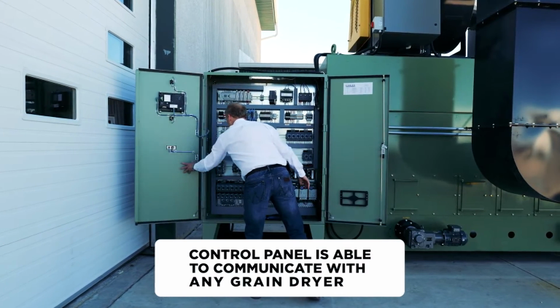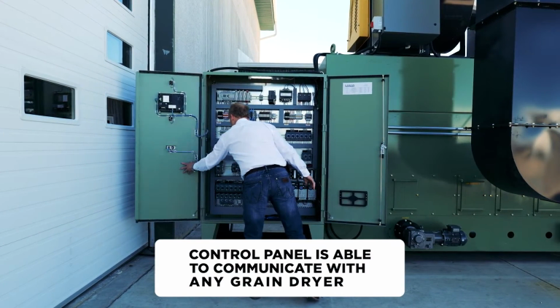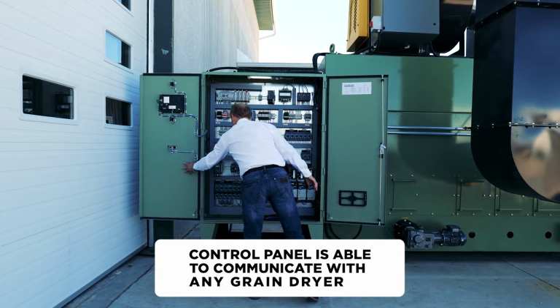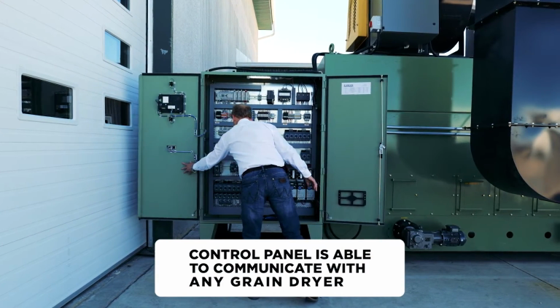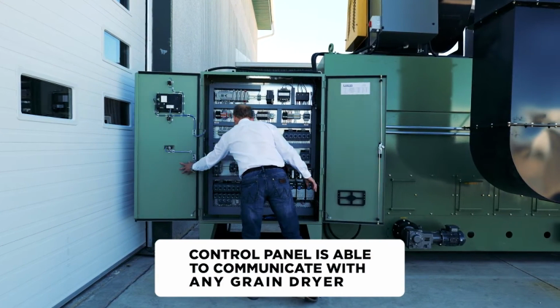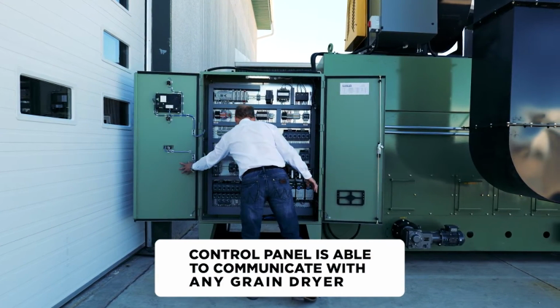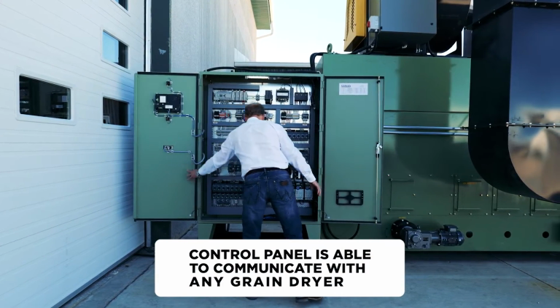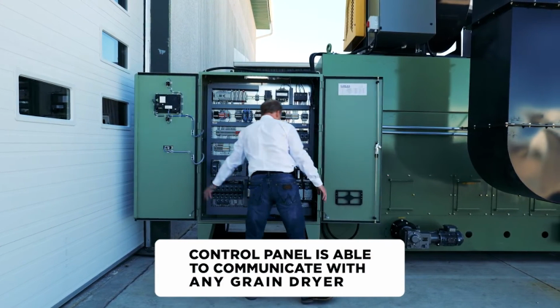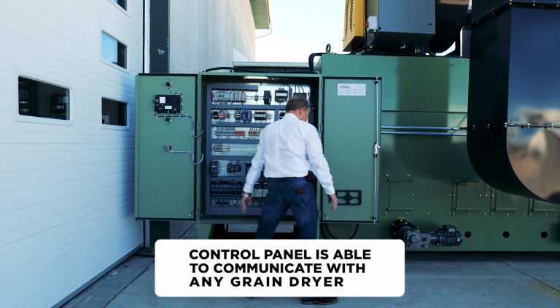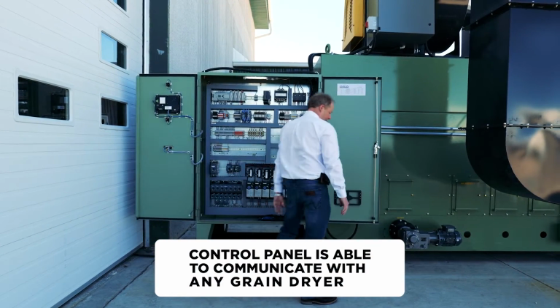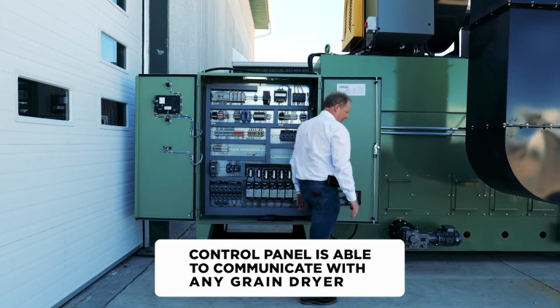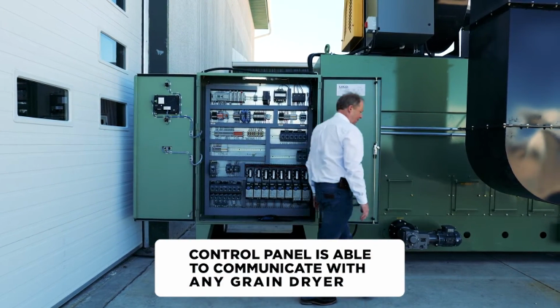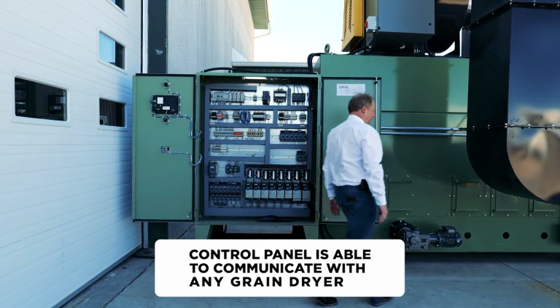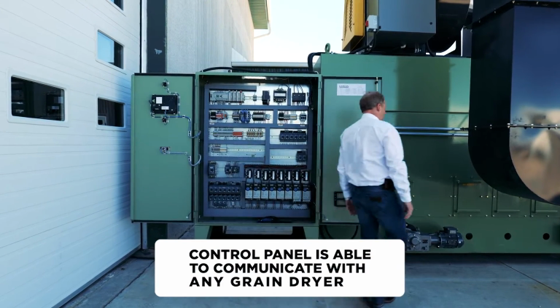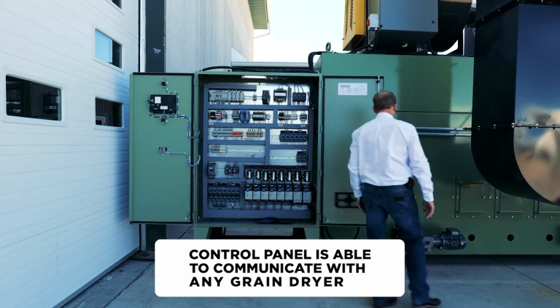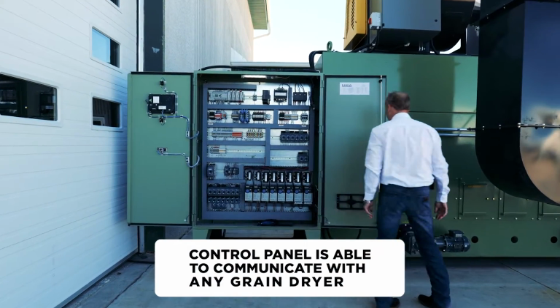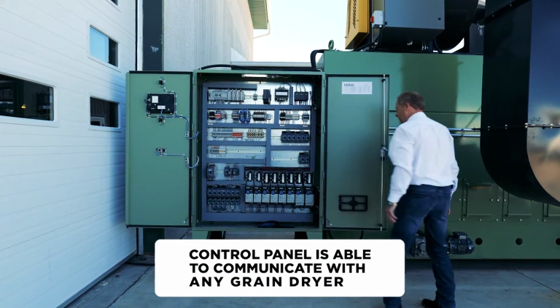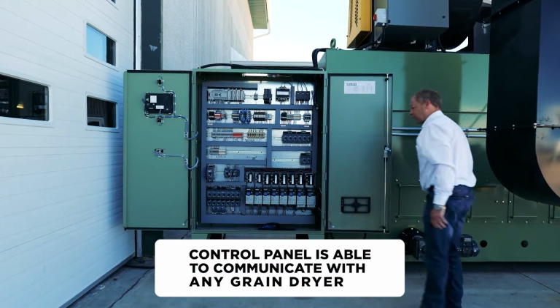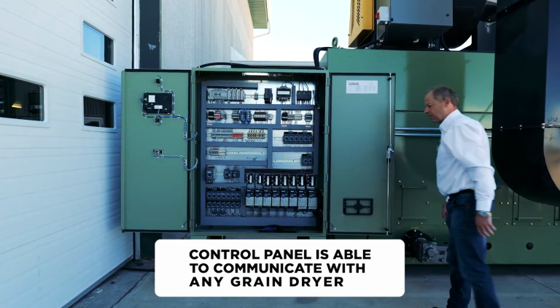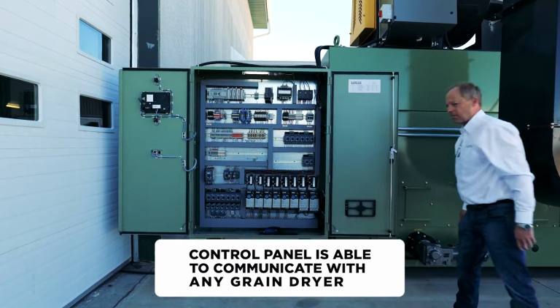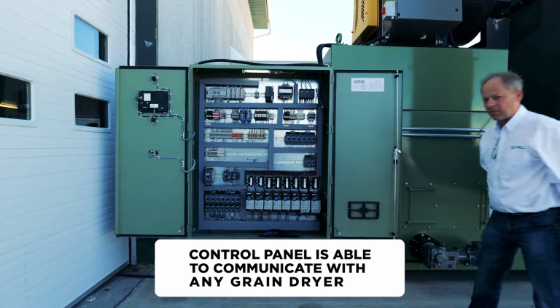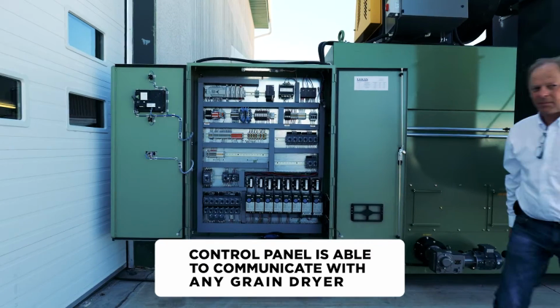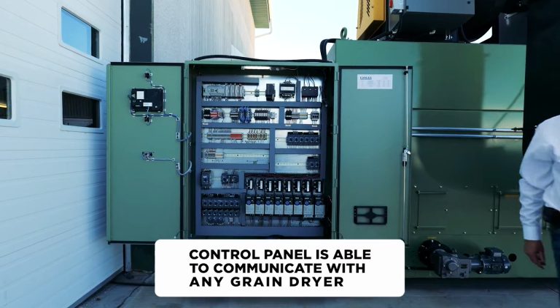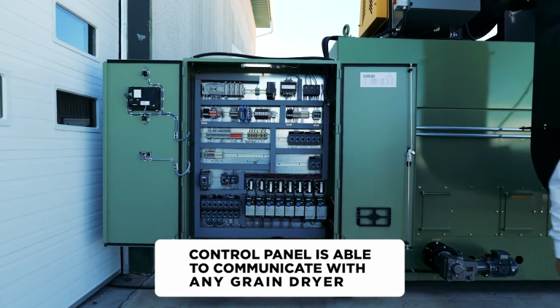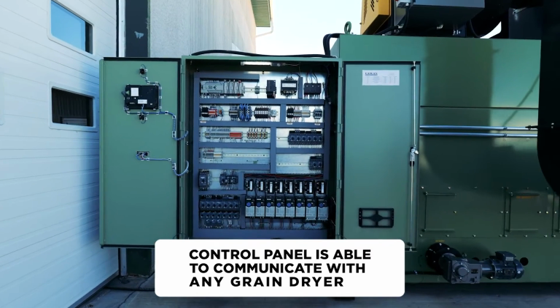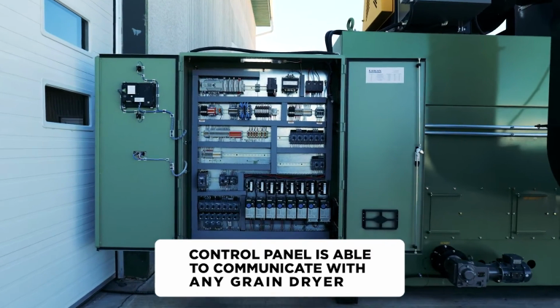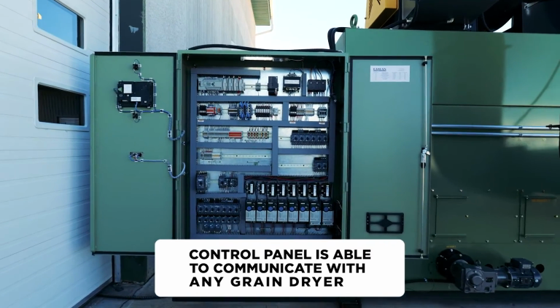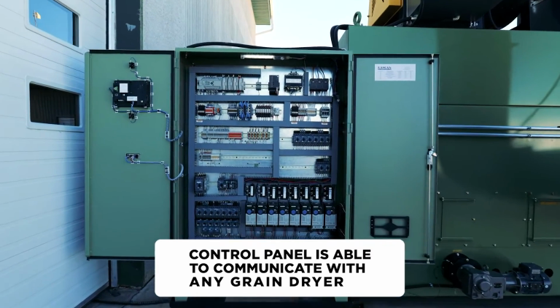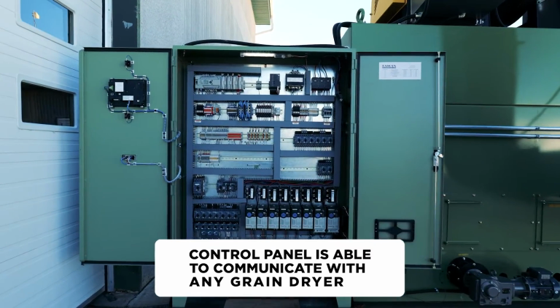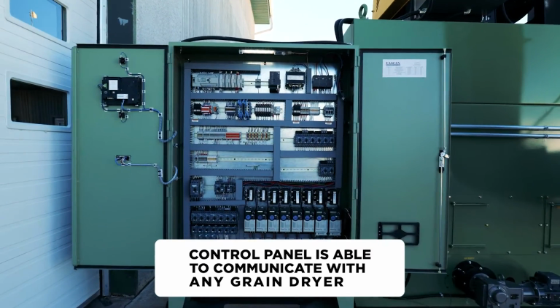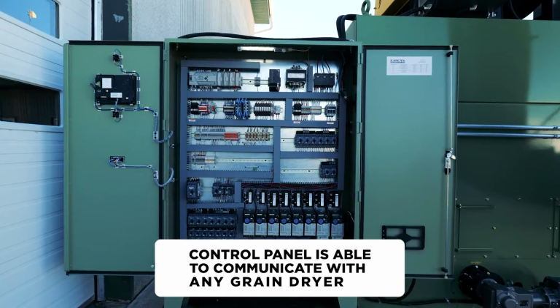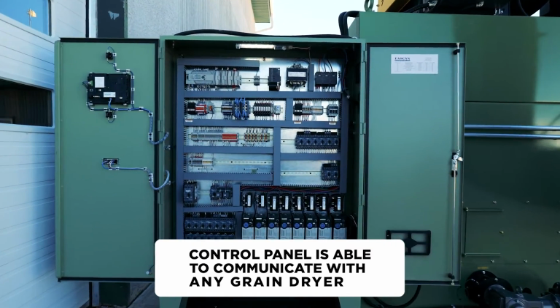And unlike a lot of farm equipment nowadays, you won't have to trade in this piece of equipment for the next 25 years.